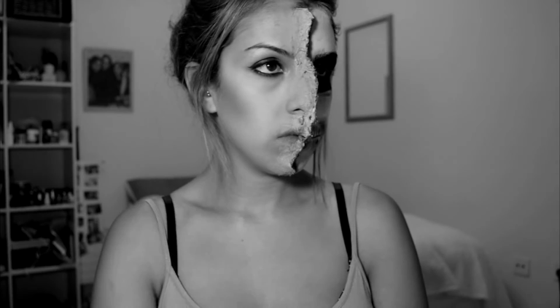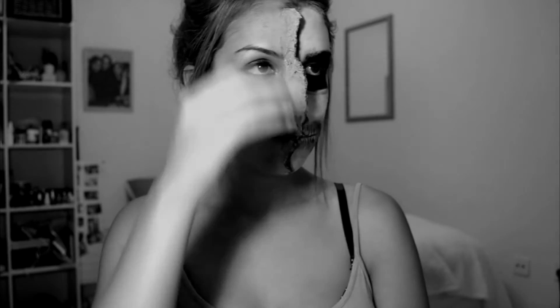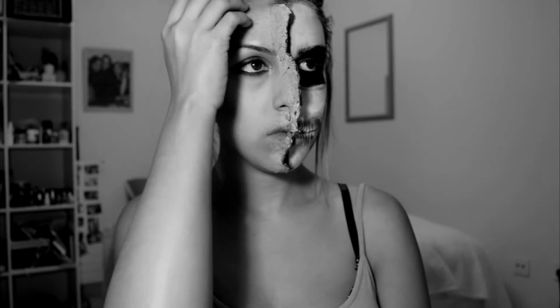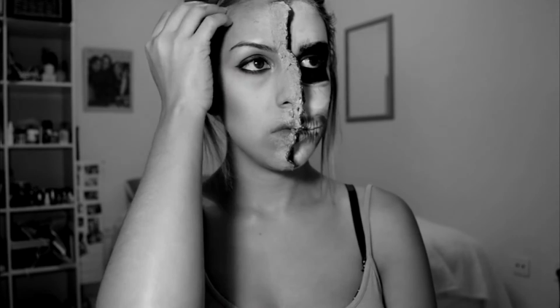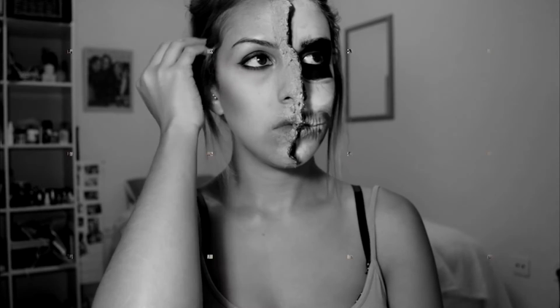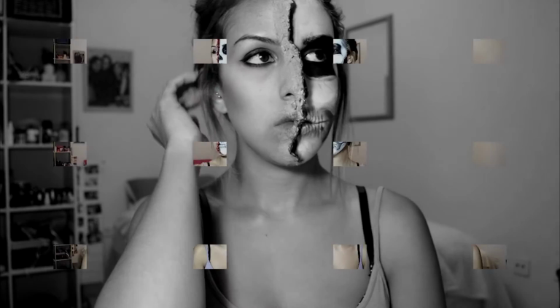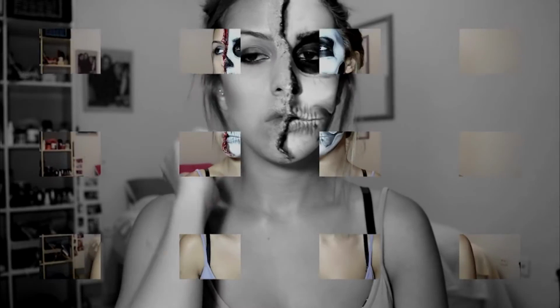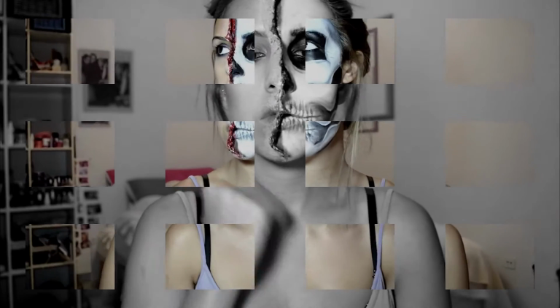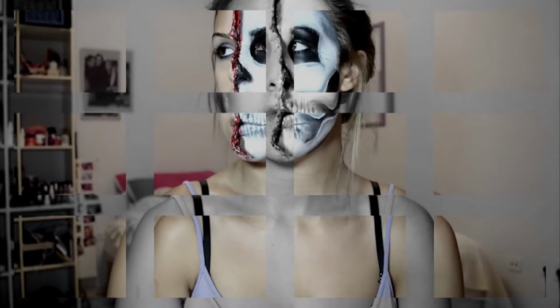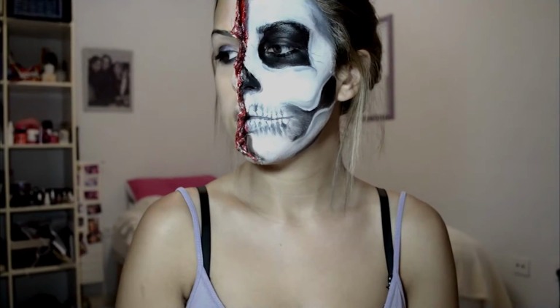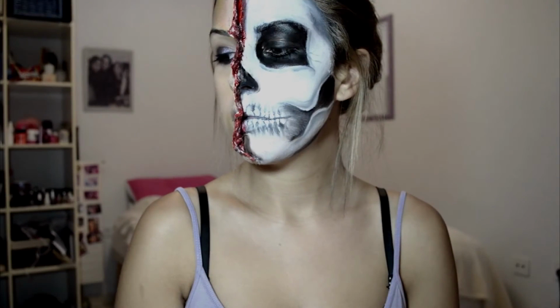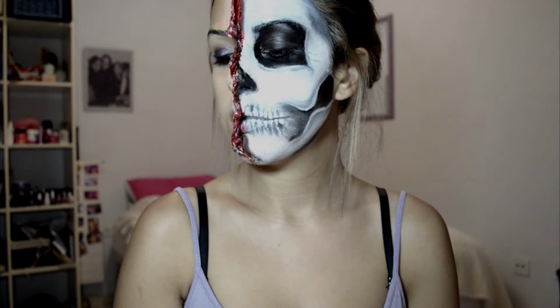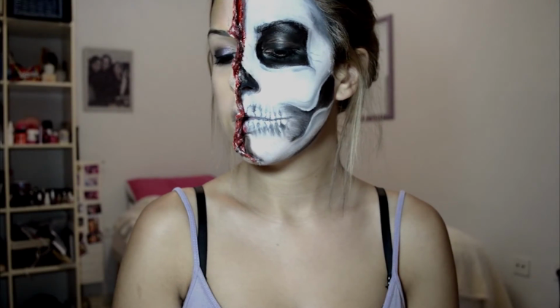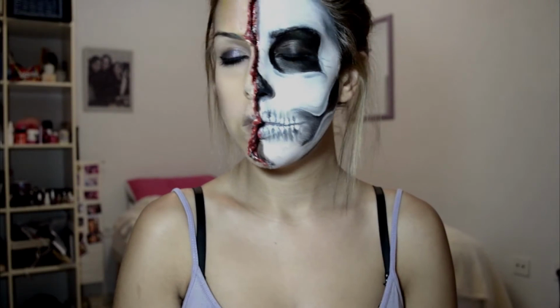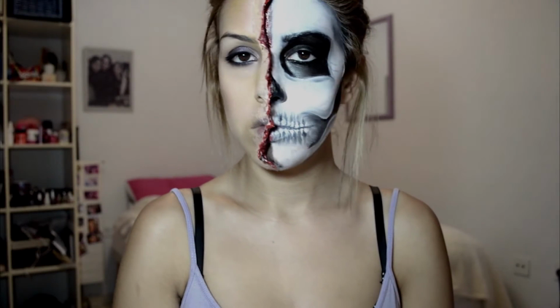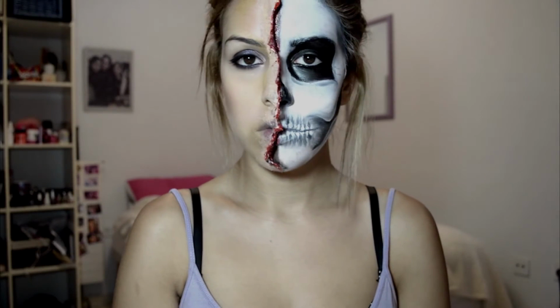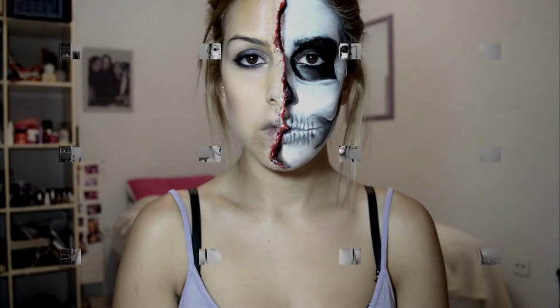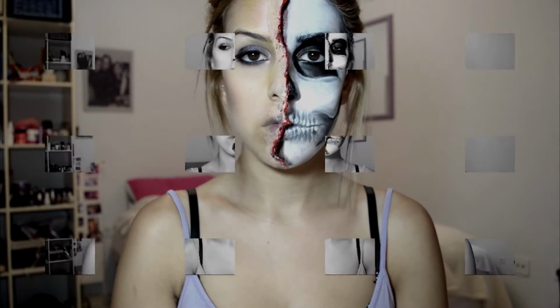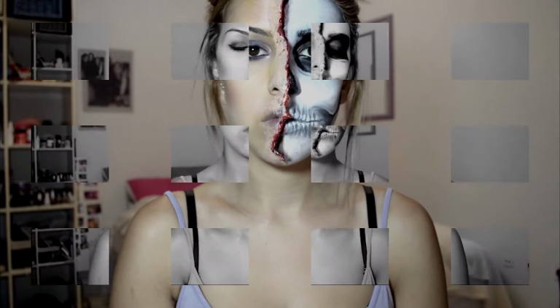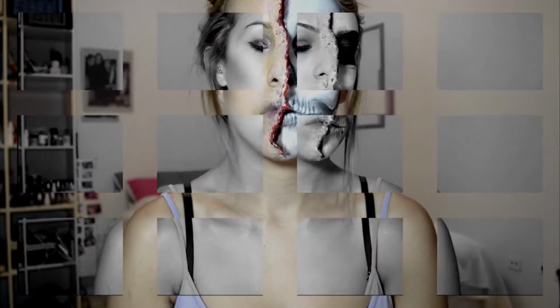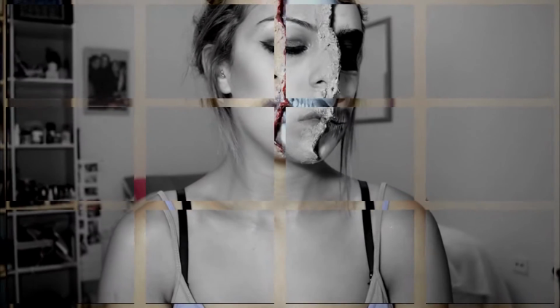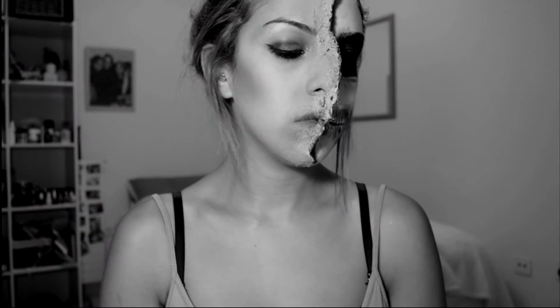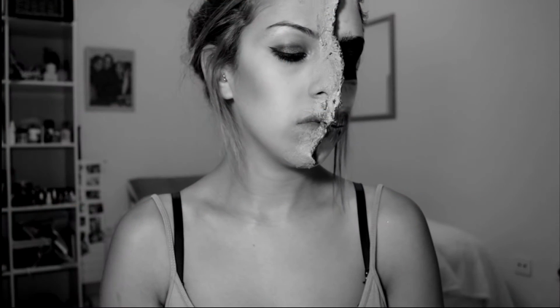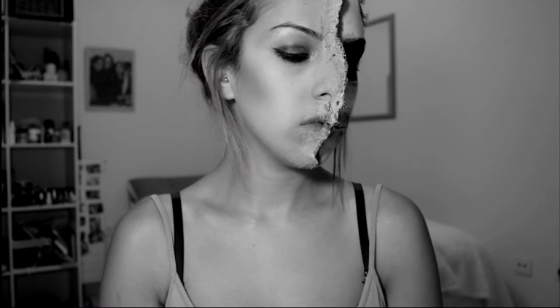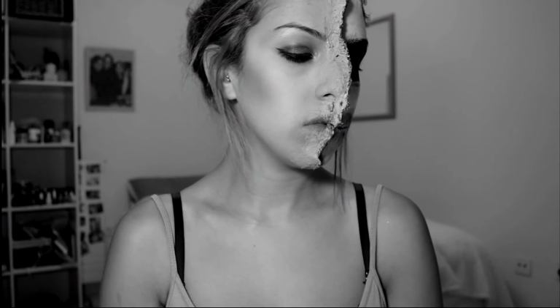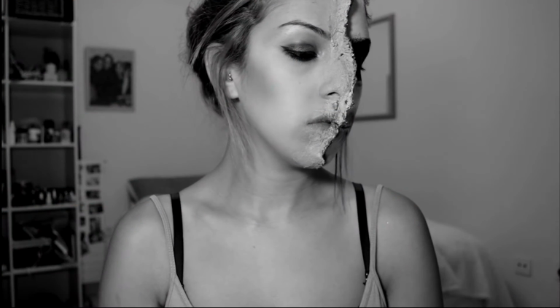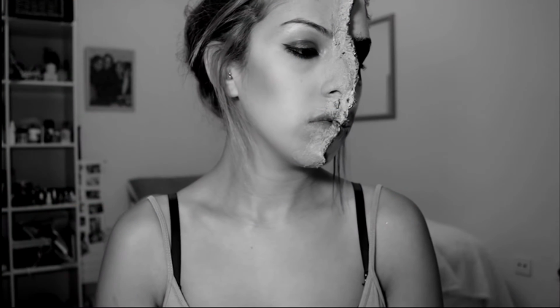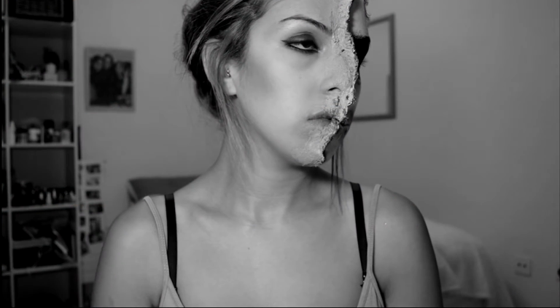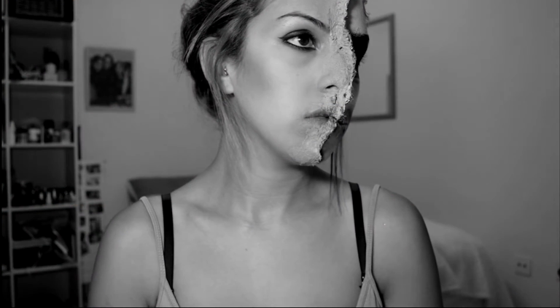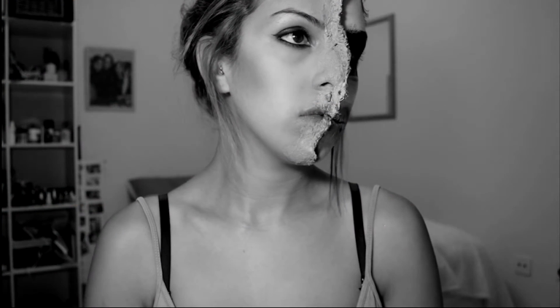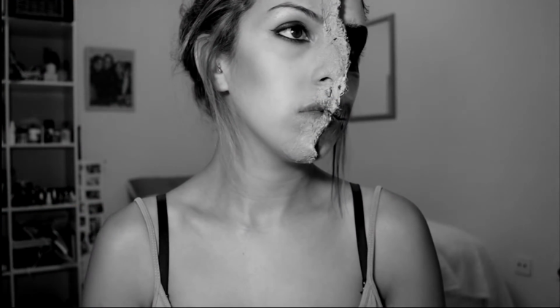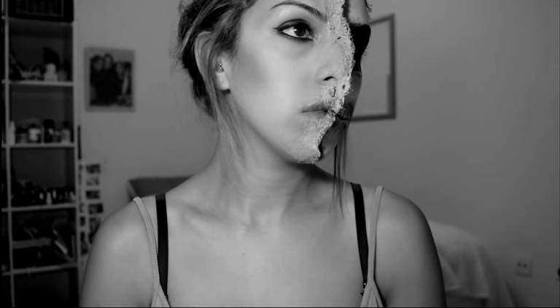Hey guys, welcome back to my channel. So today I'm going to be showing you how I got this look right here. I hope you enjoy.